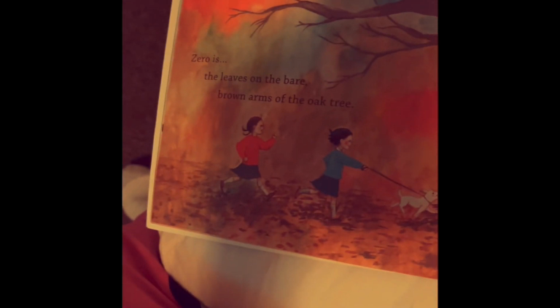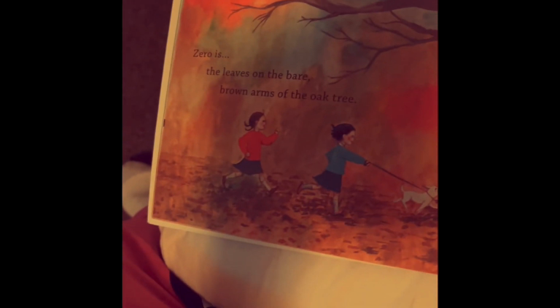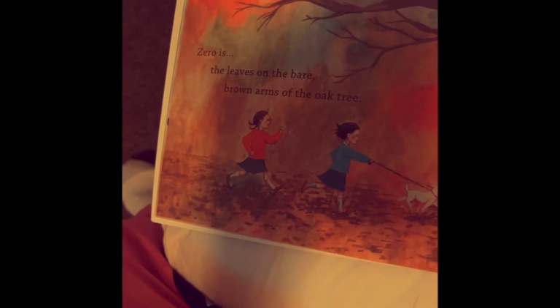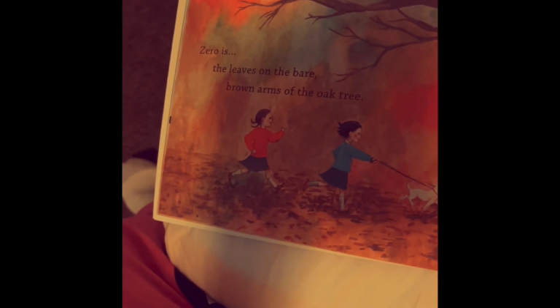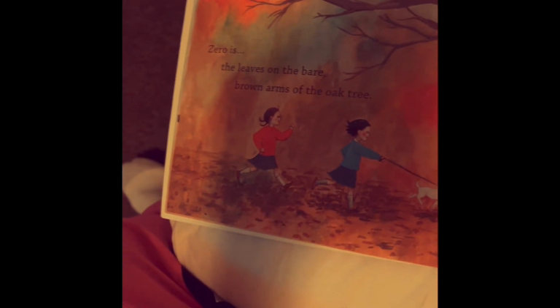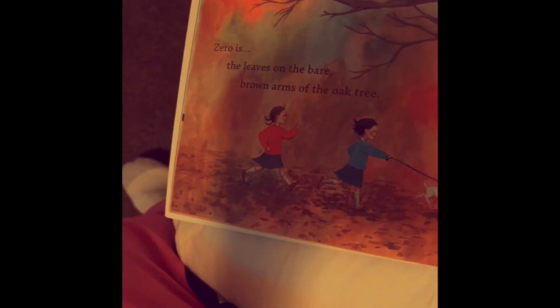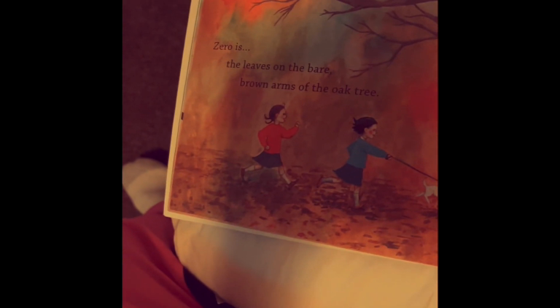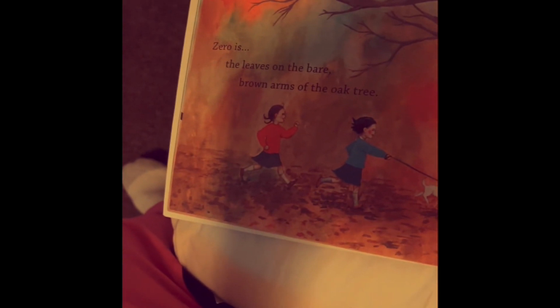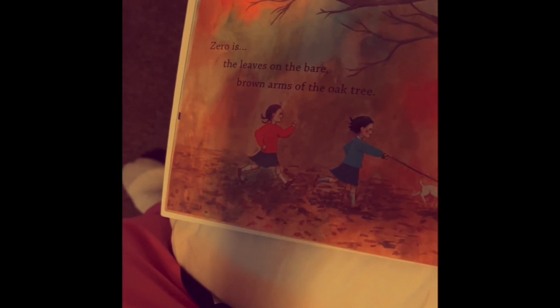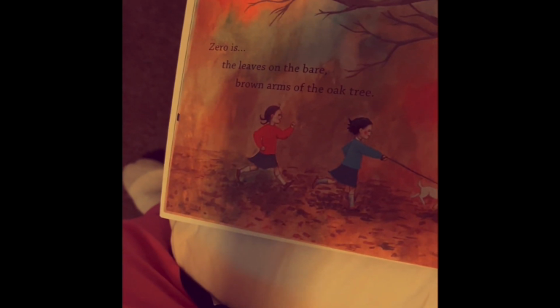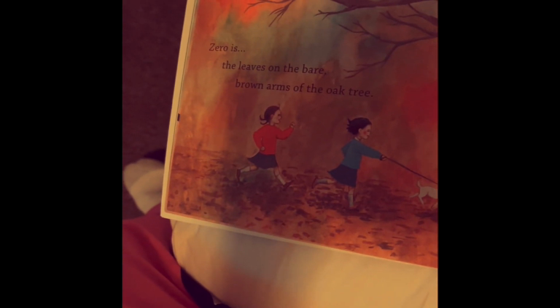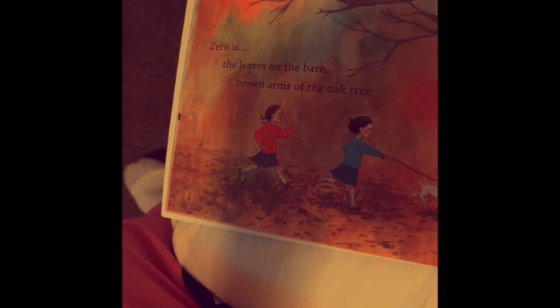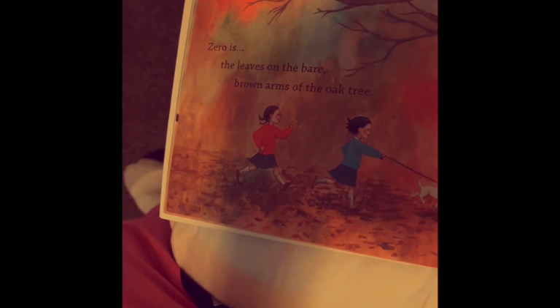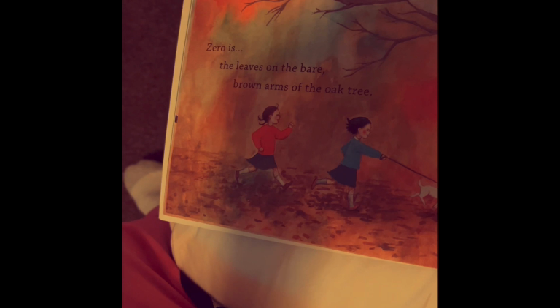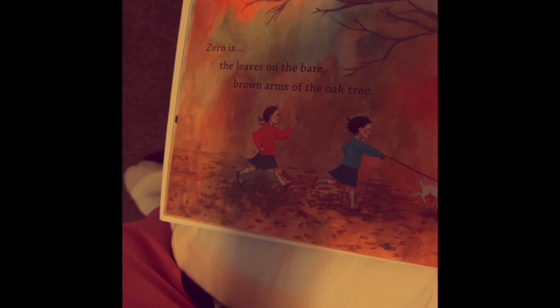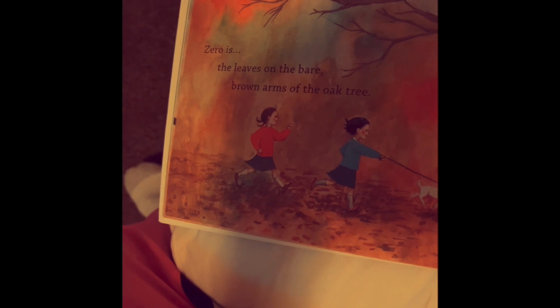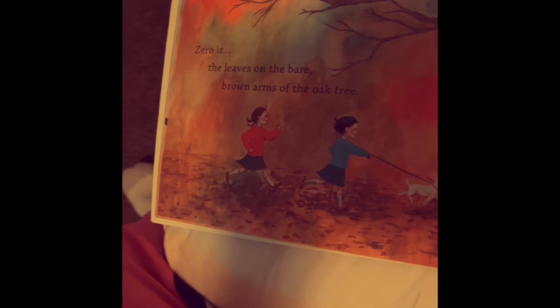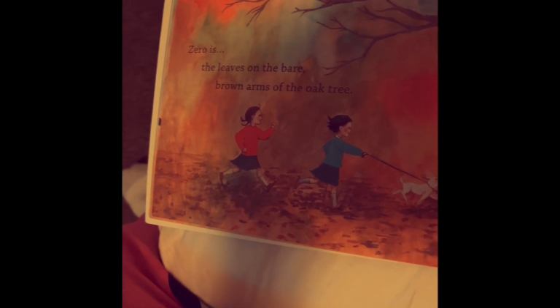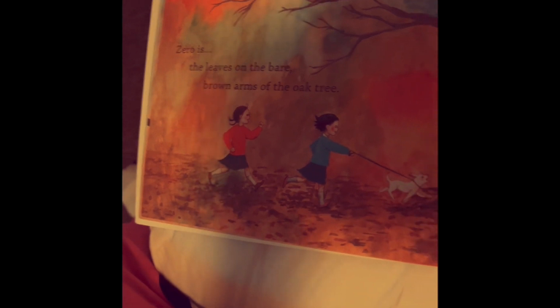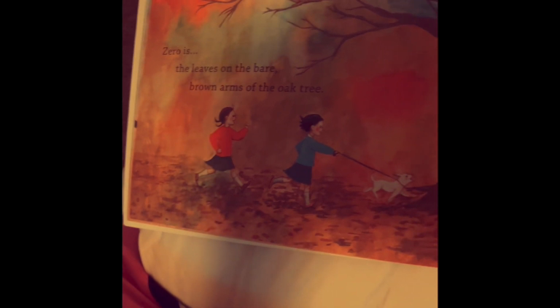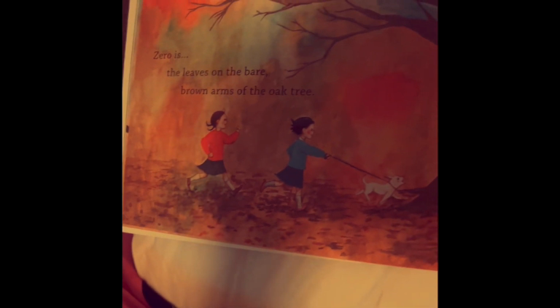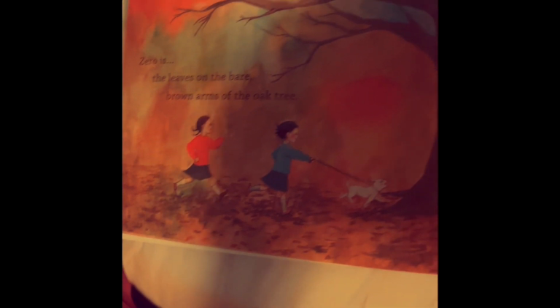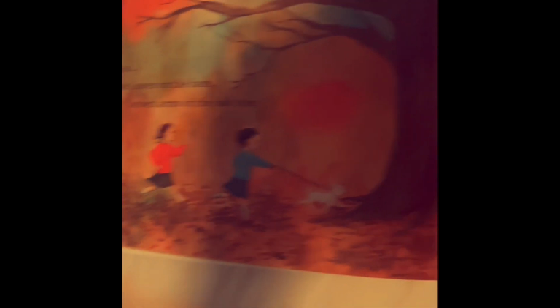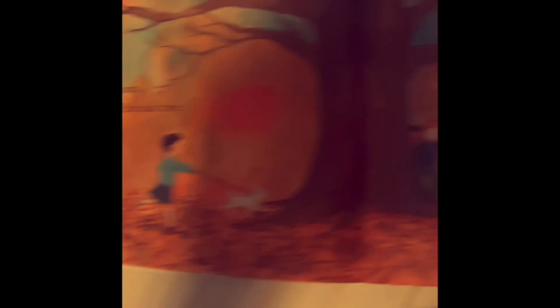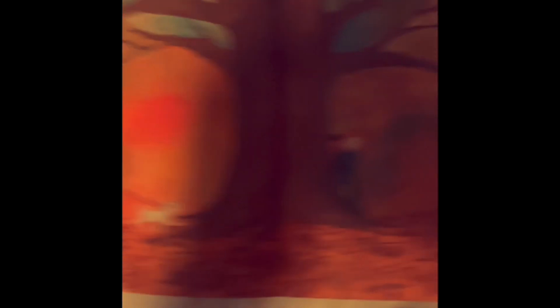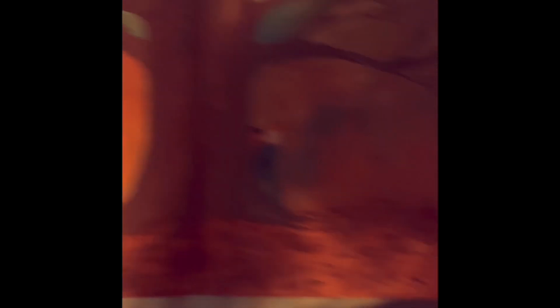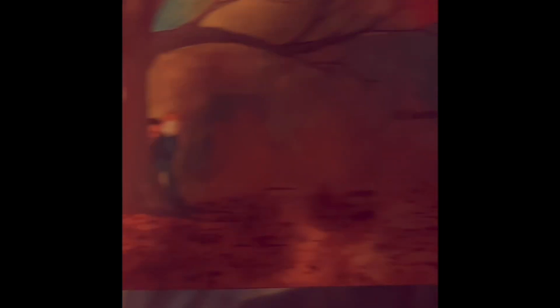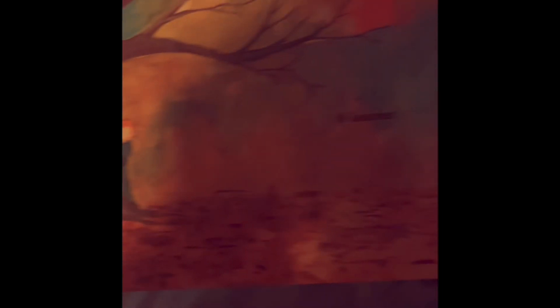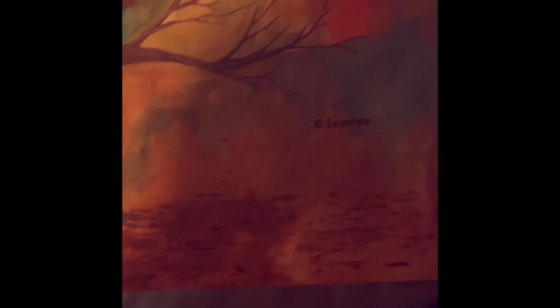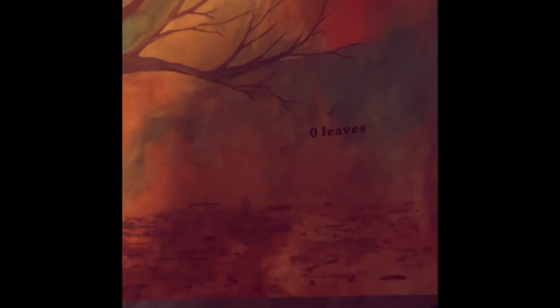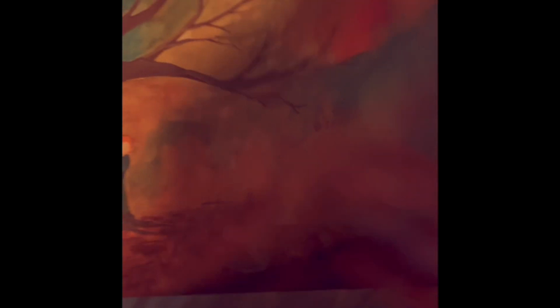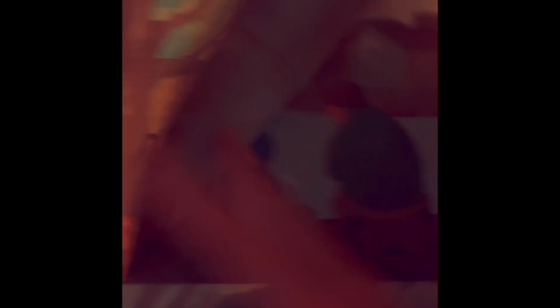Zero is the leaves on the bare brown arms of the oak tree. Zero leaves.